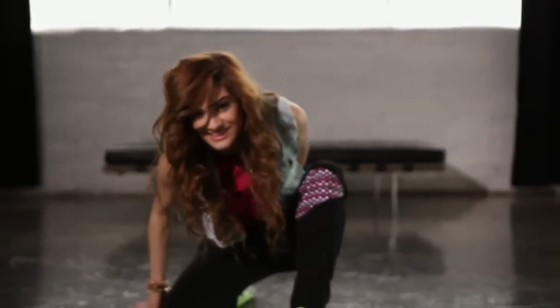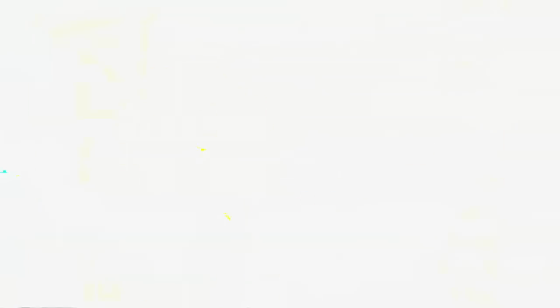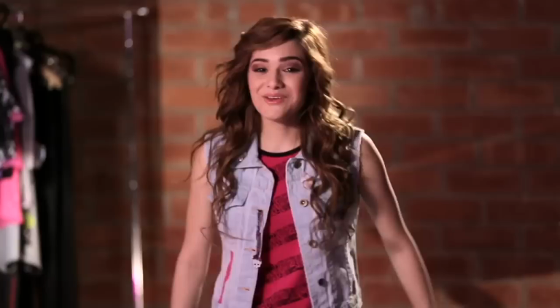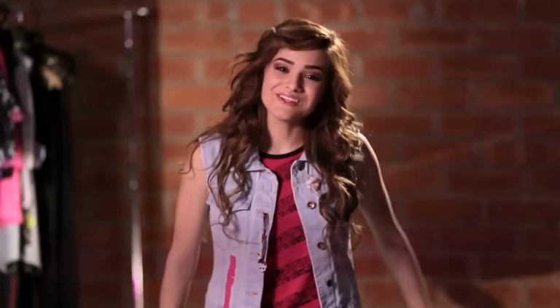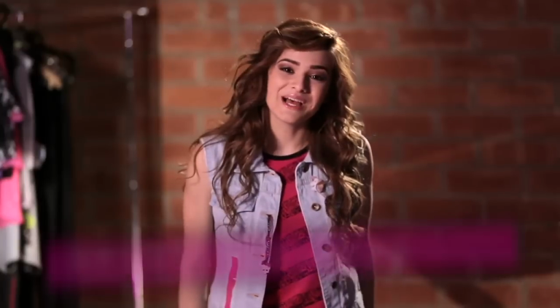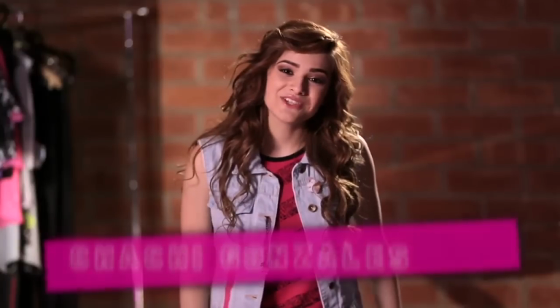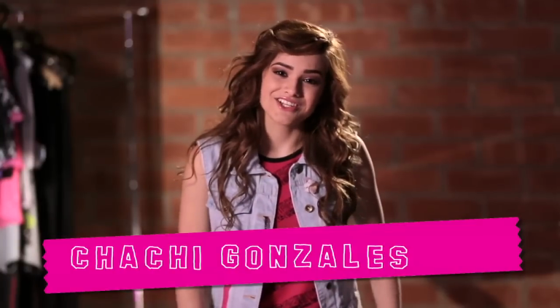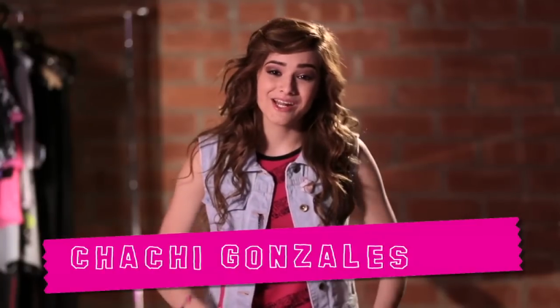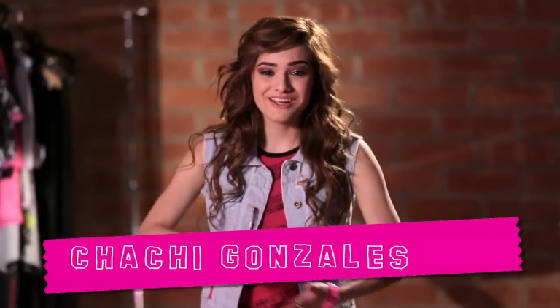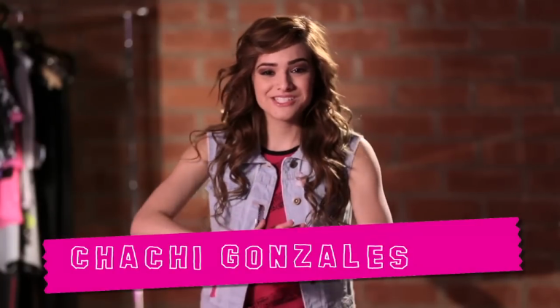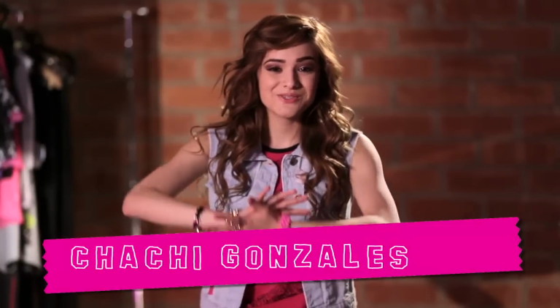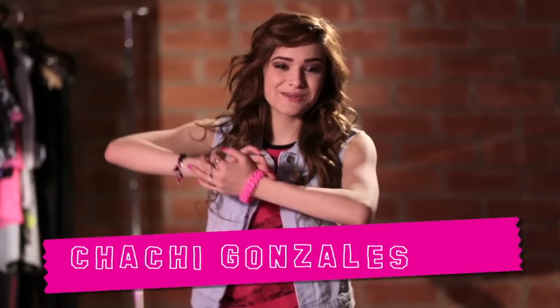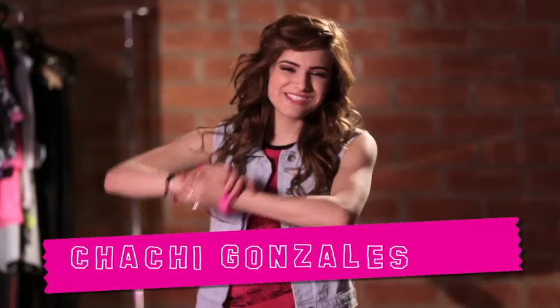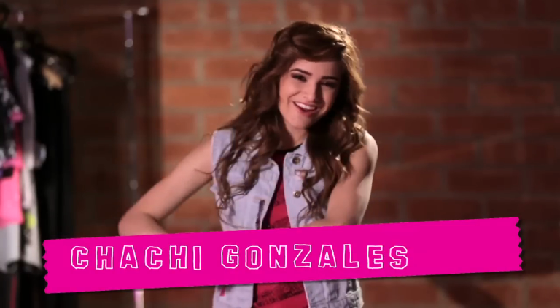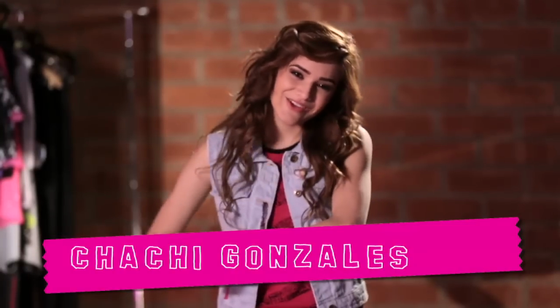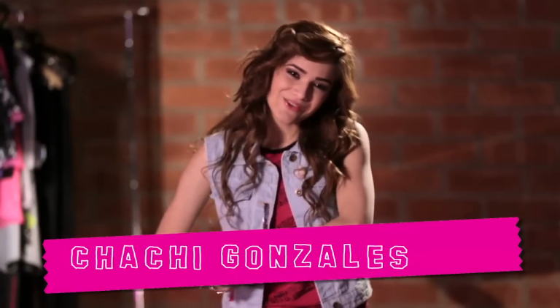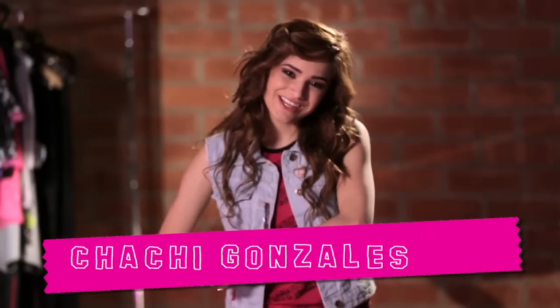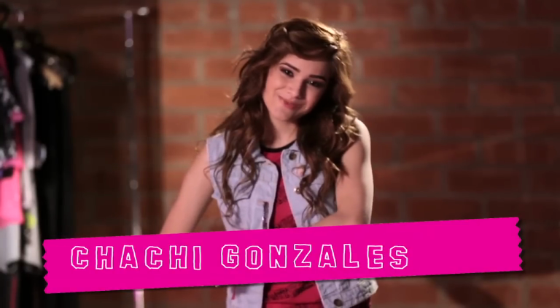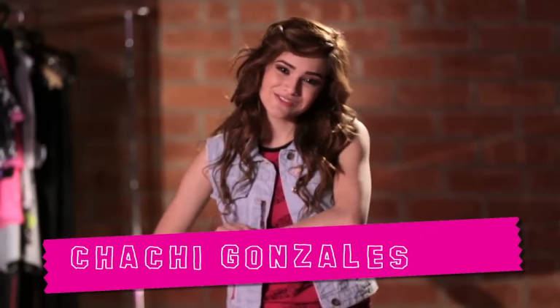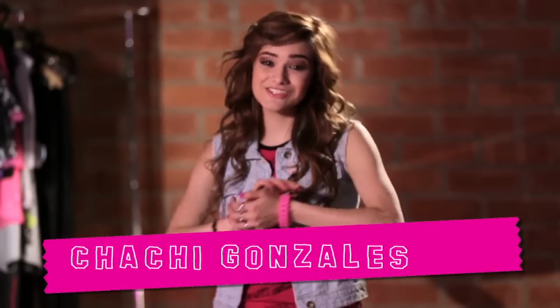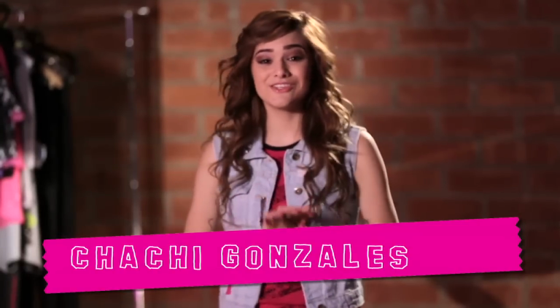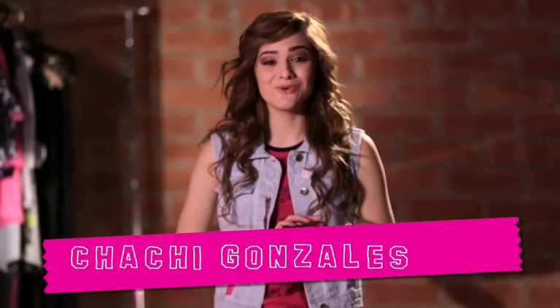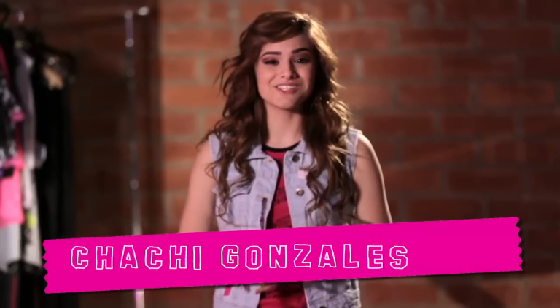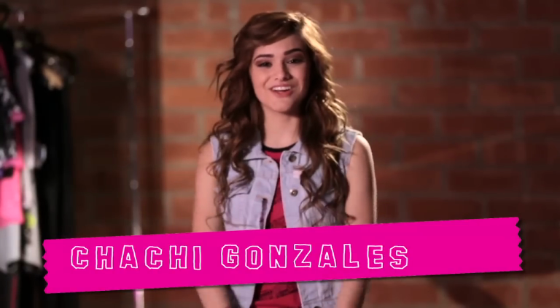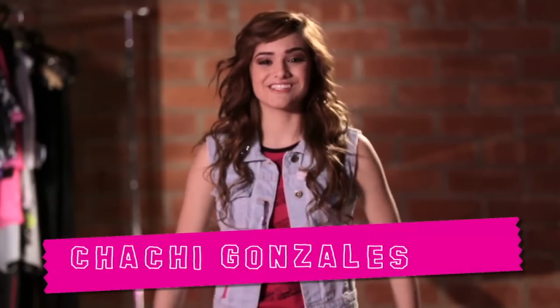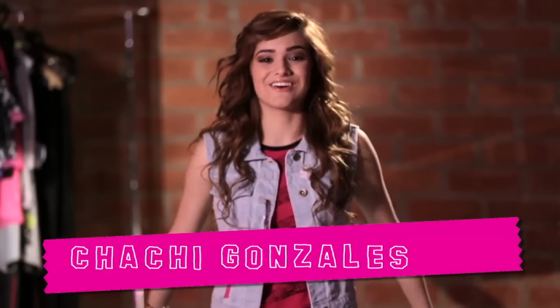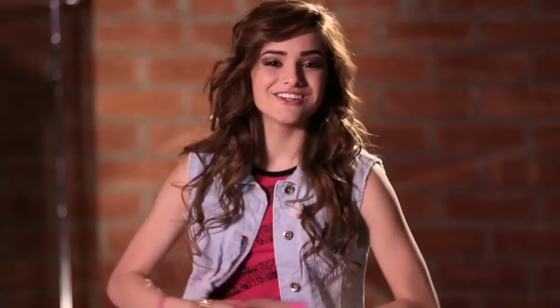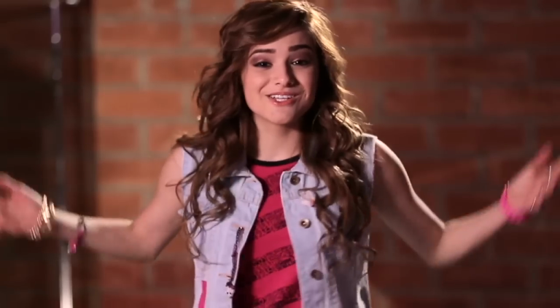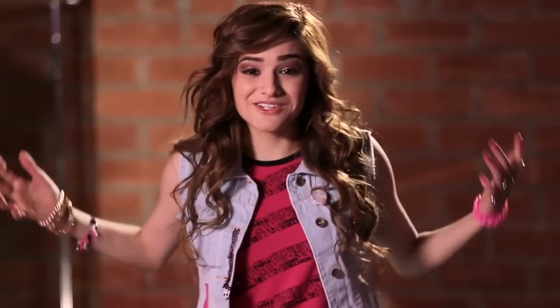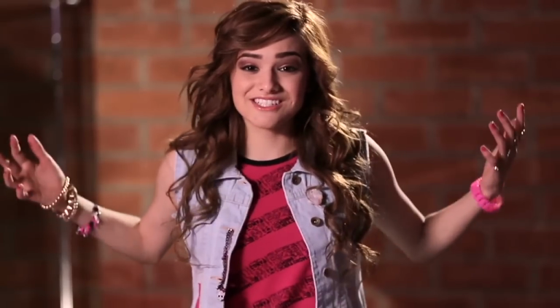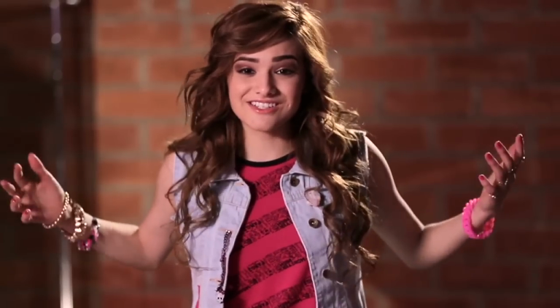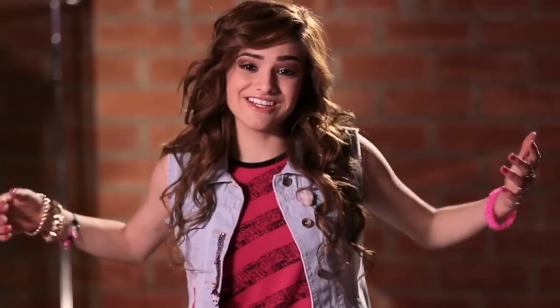Hey Ghouls! I'm Chachi and I'm here to teach you some scary, cool dance moves to the new Monster High song. So let's get started.